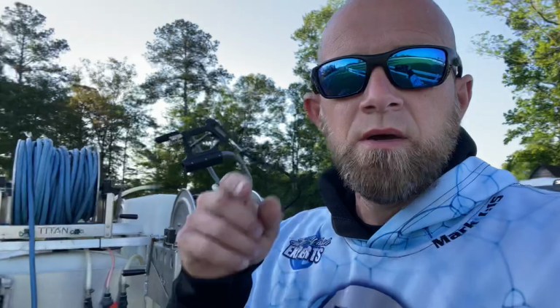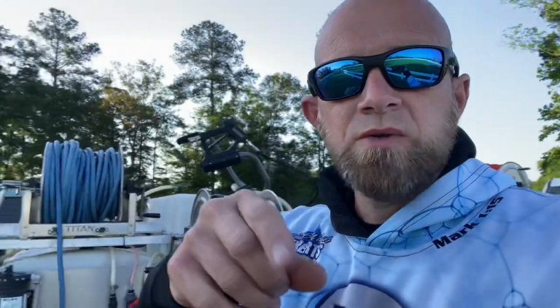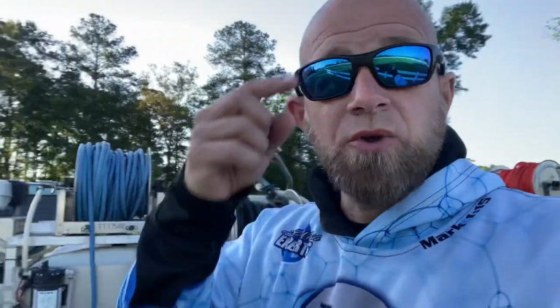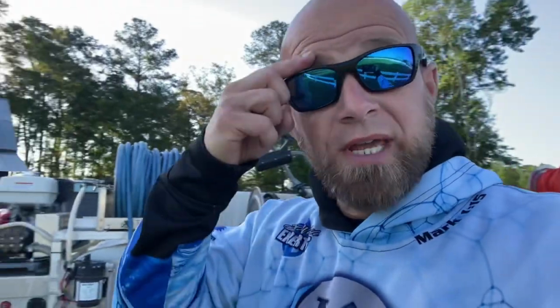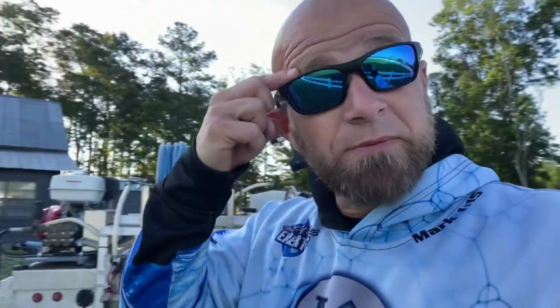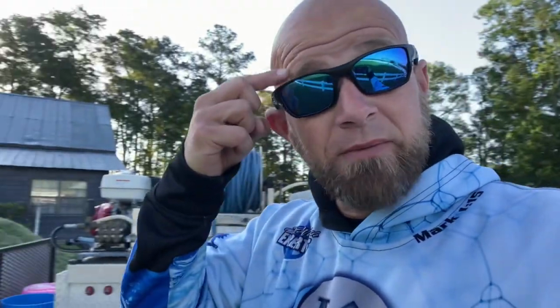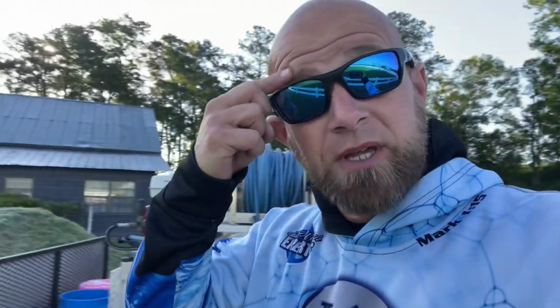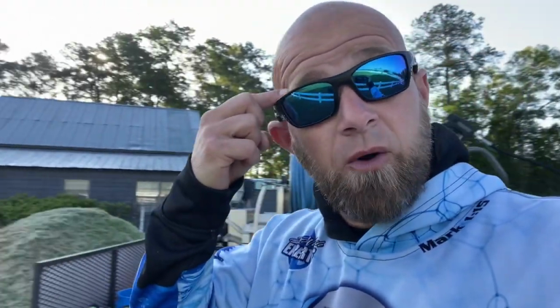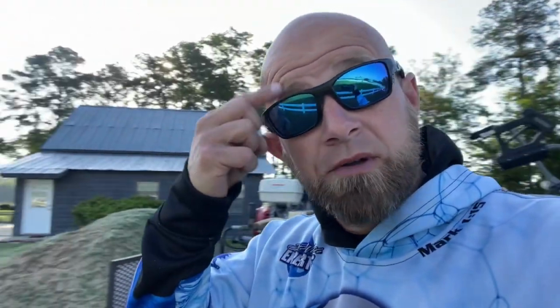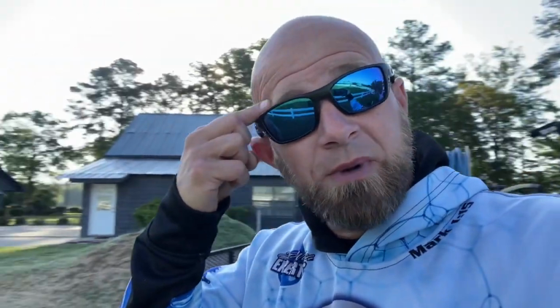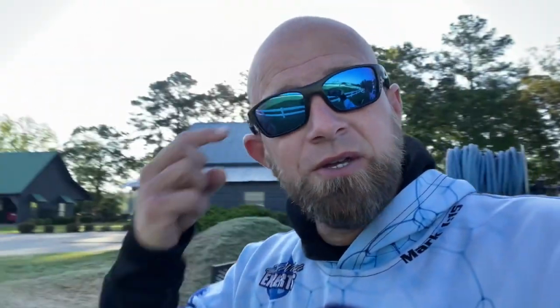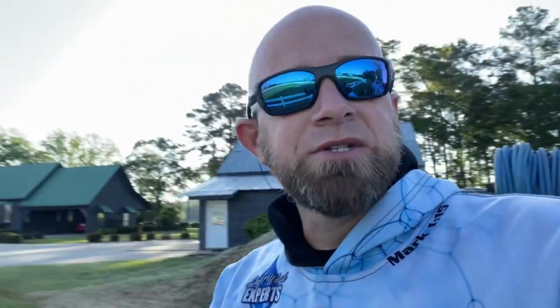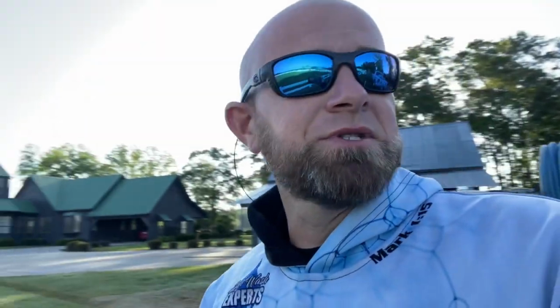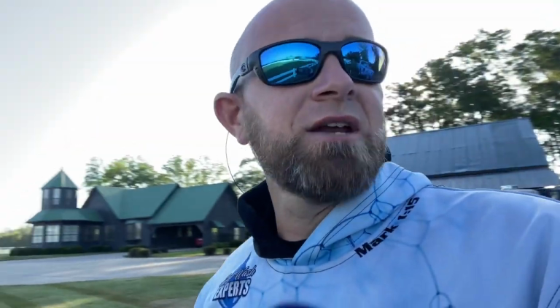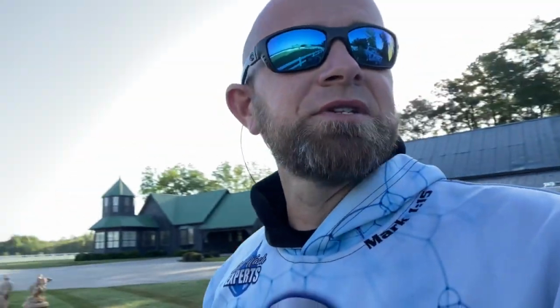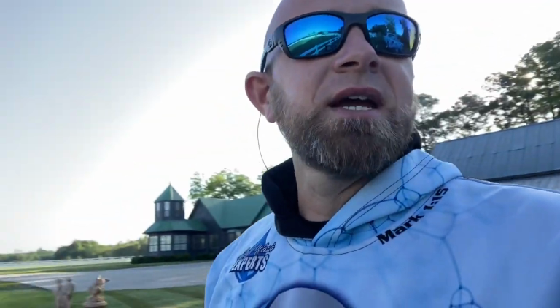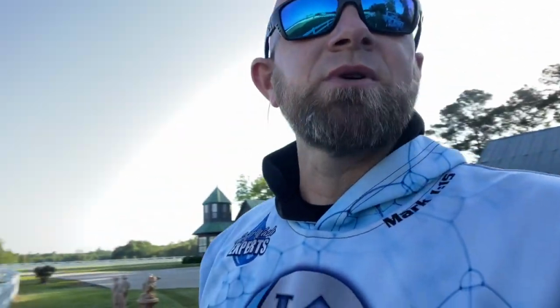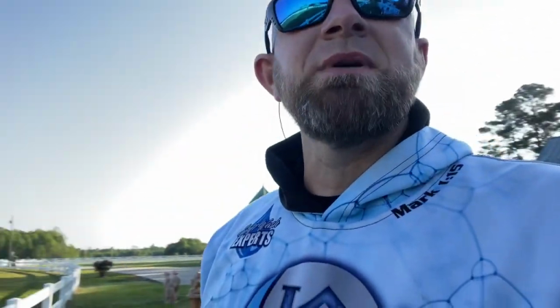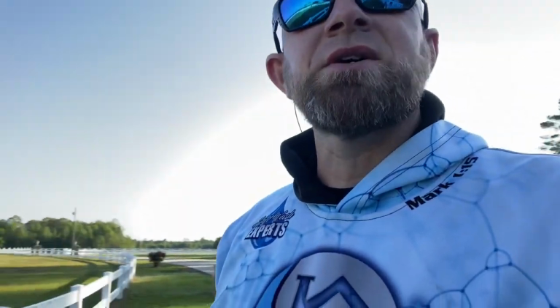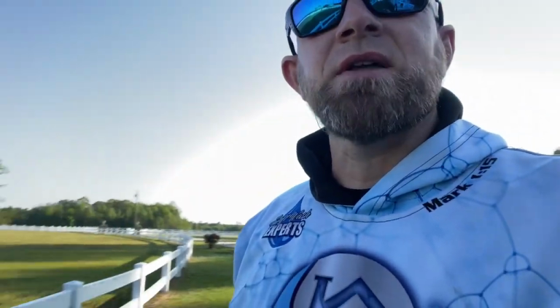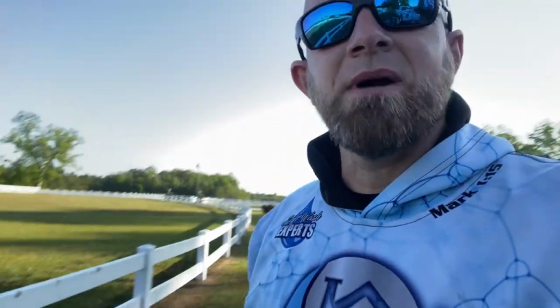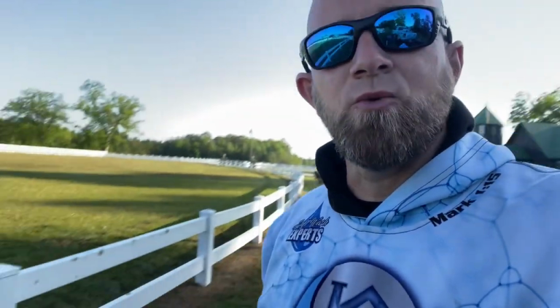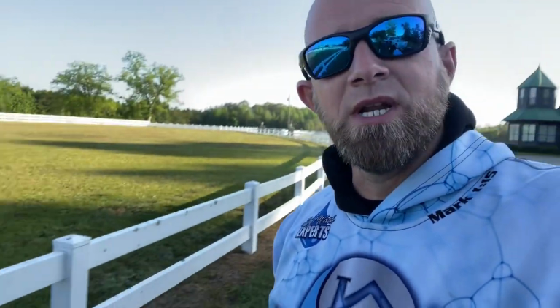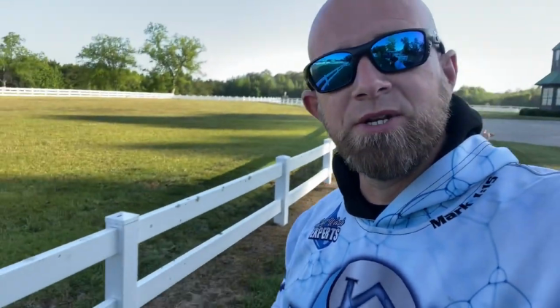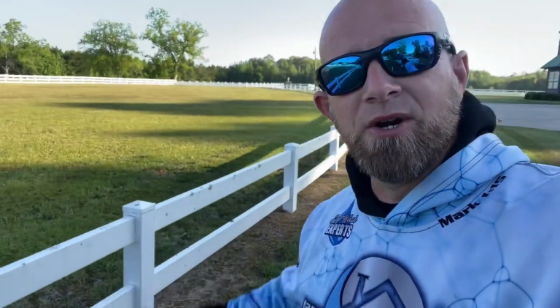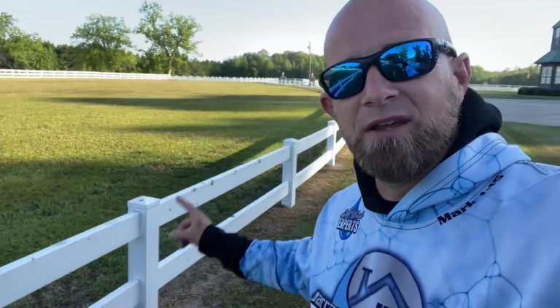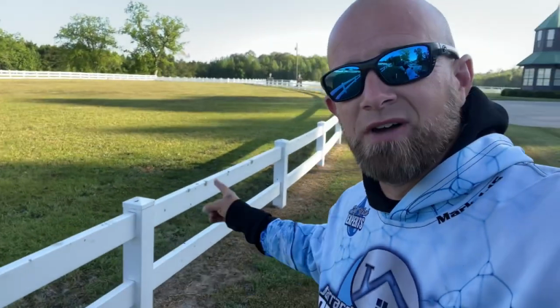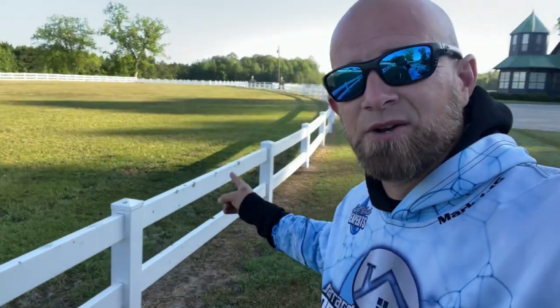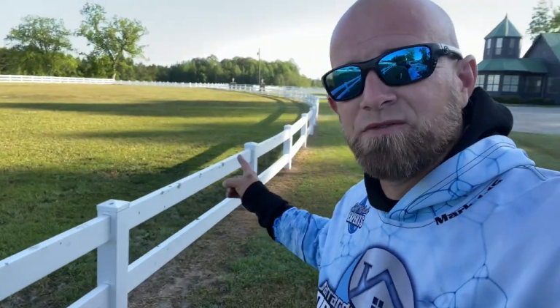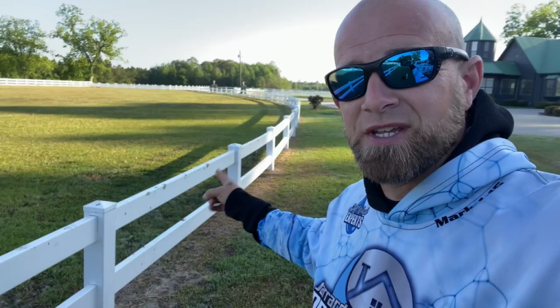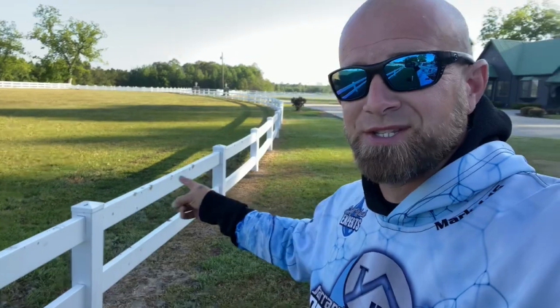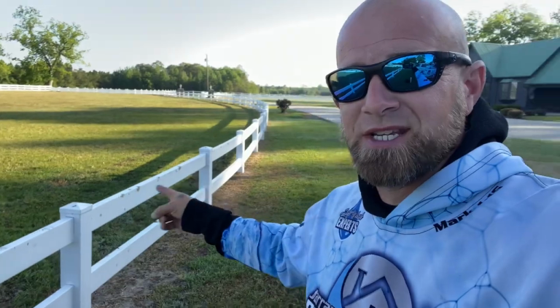What's going on, guys? My name is Scott, welcome to my YouTube channel. Today we're going to be talking about really dirty vinyl fencing.